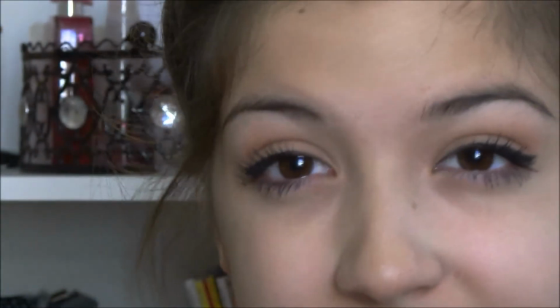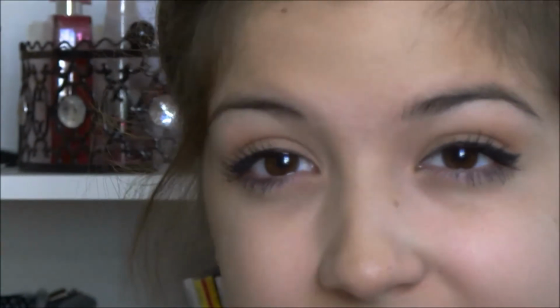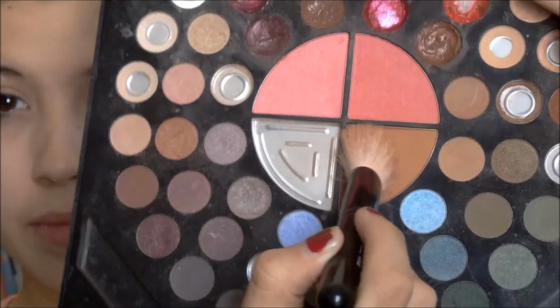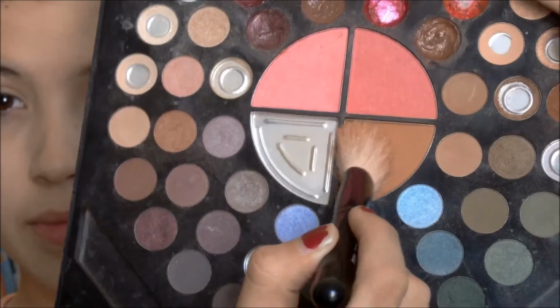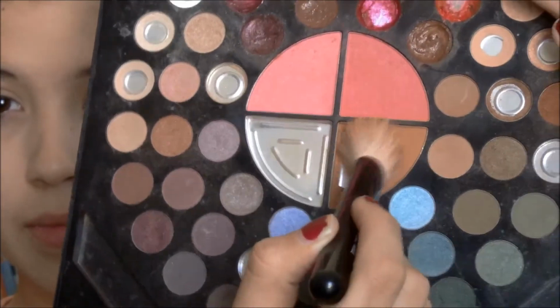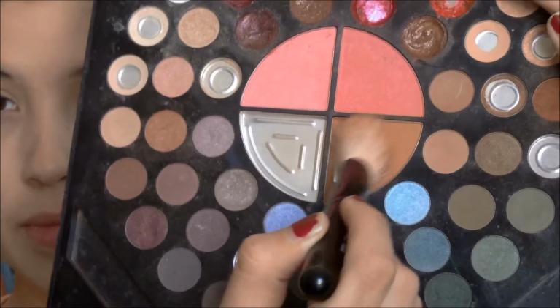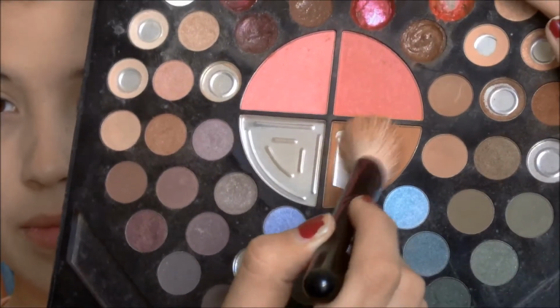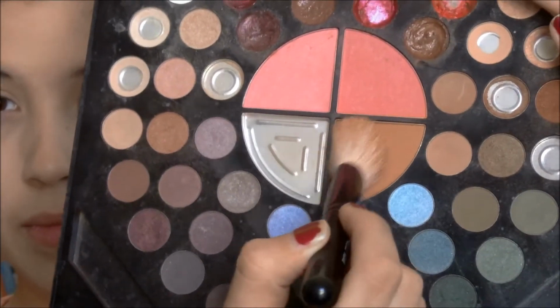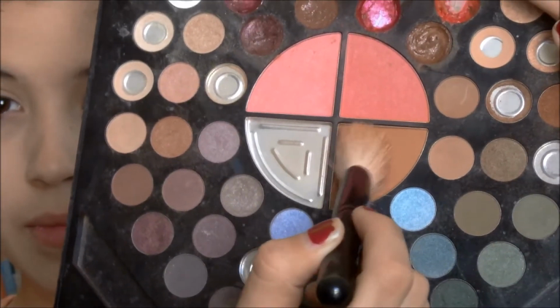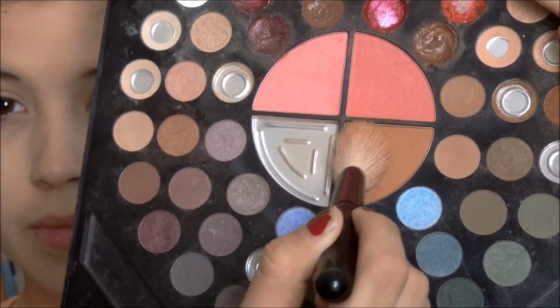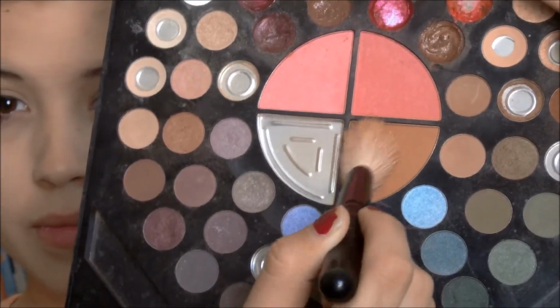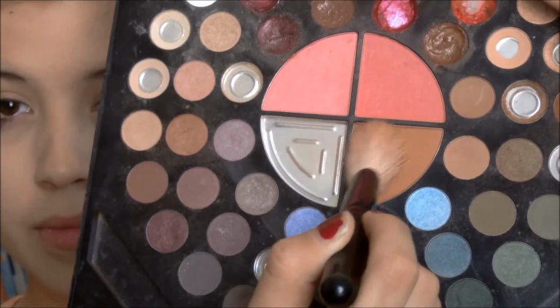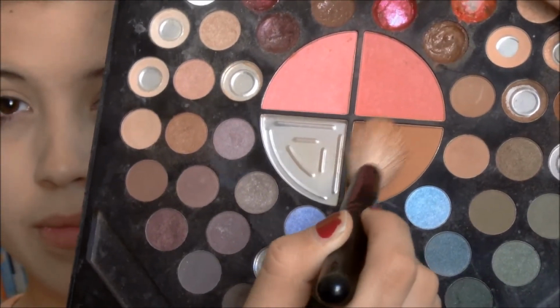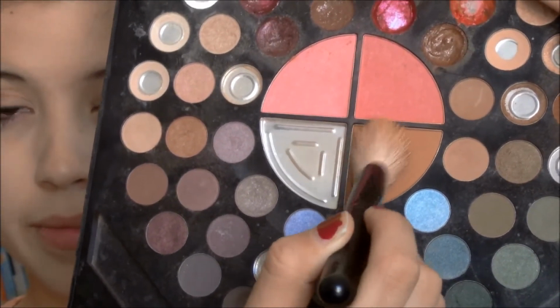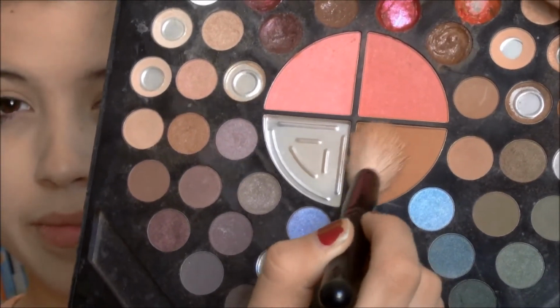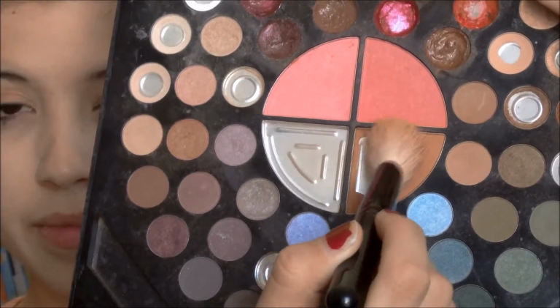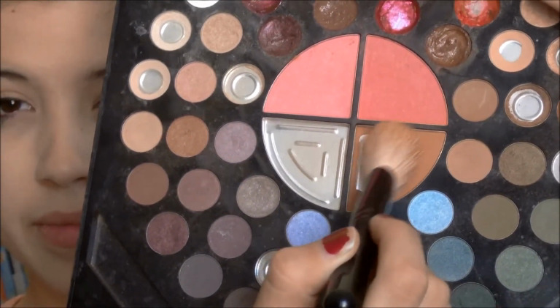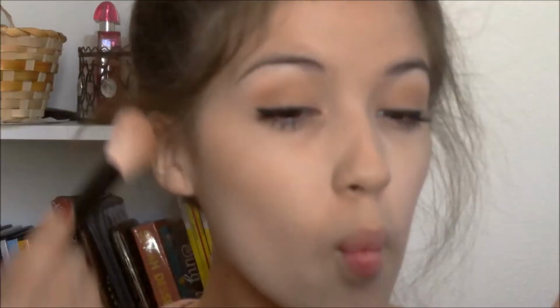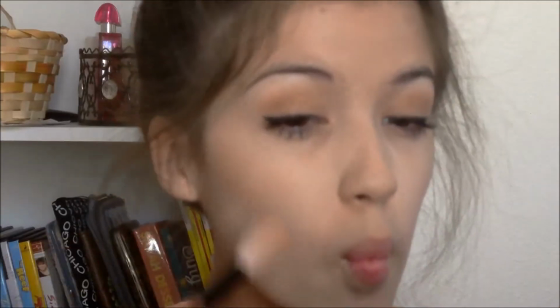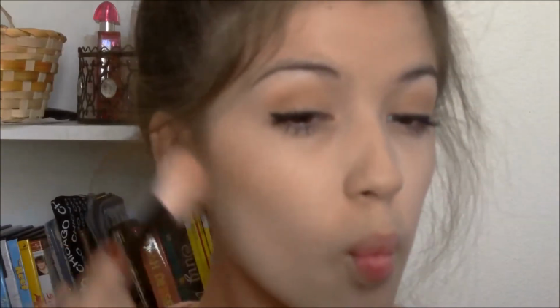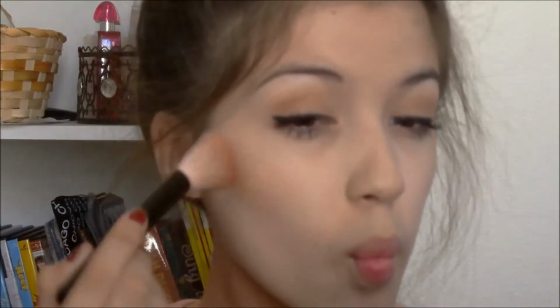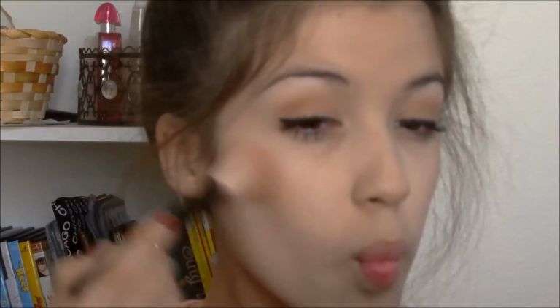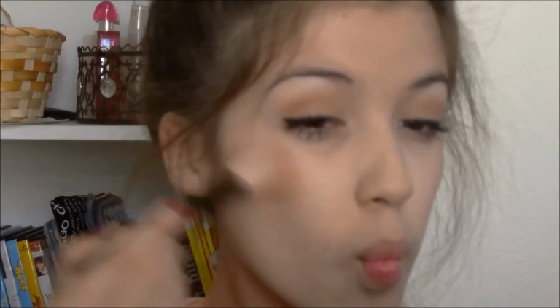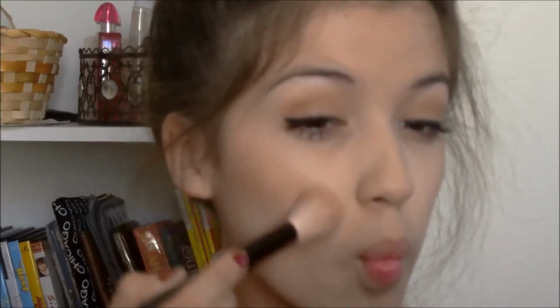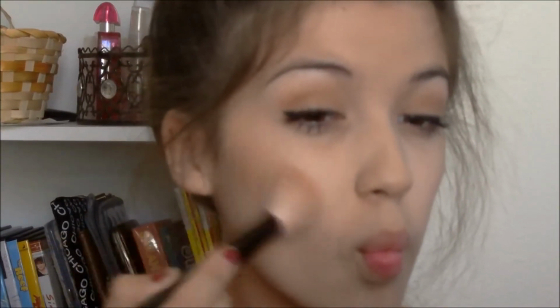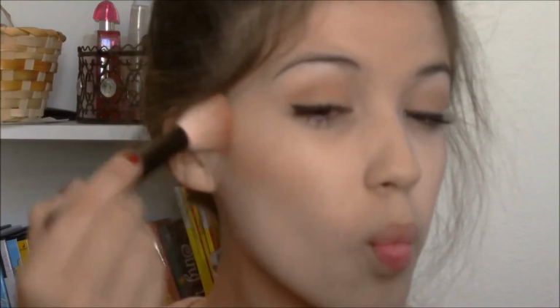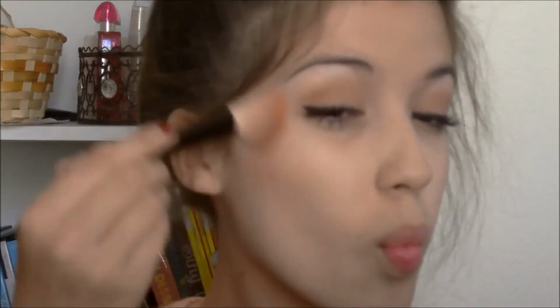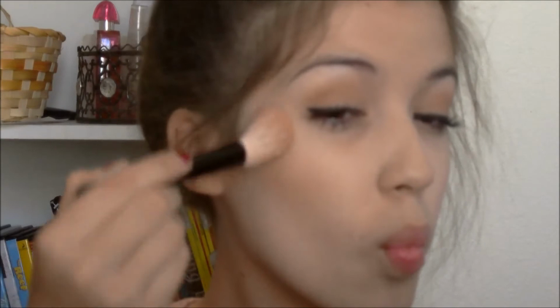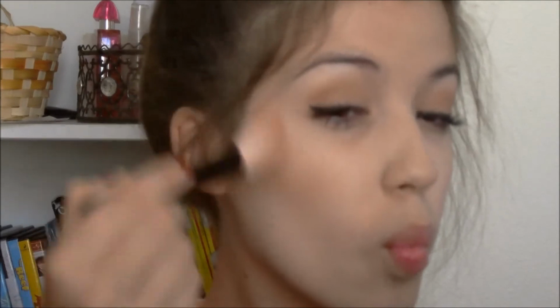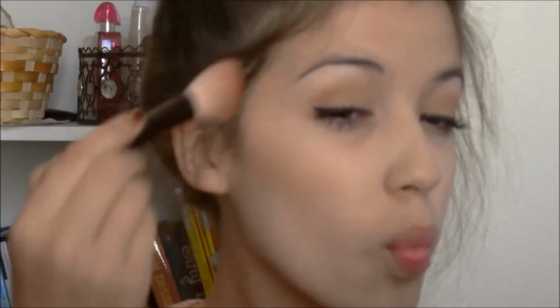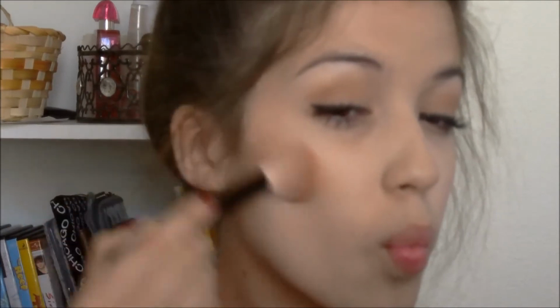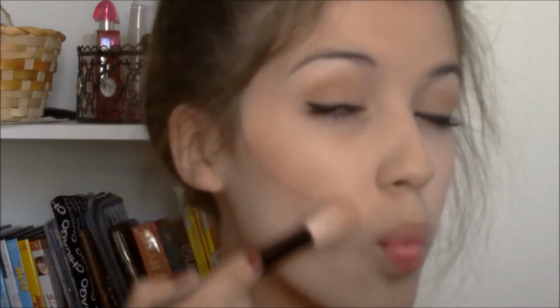Now with this angled brush and the bronzer from my Stila palette, I am going to apply that onto my cheekbones only.